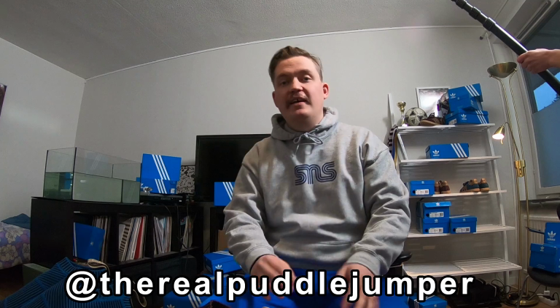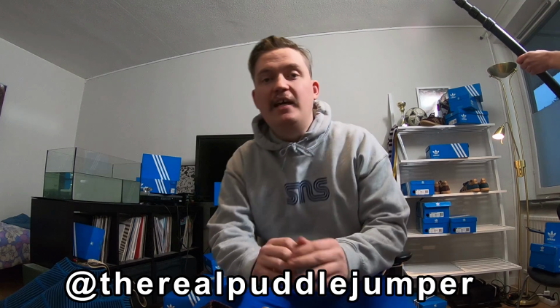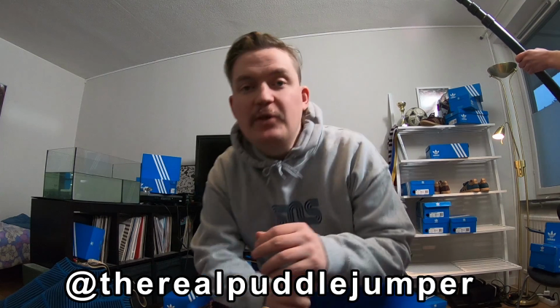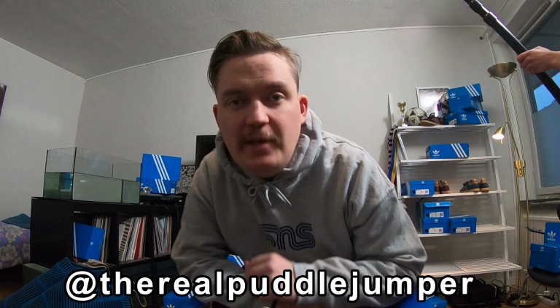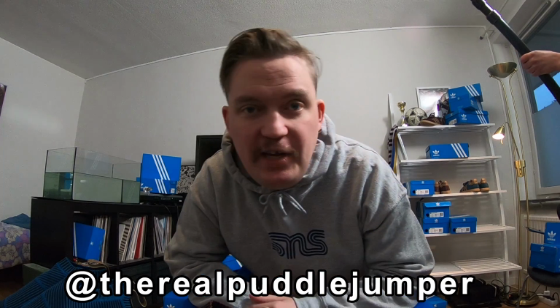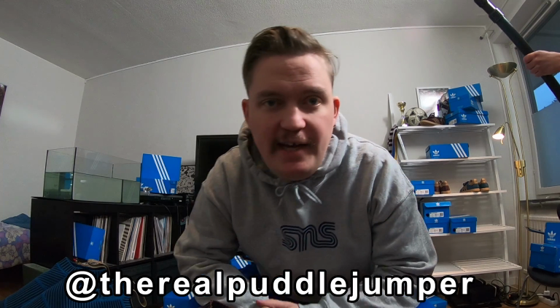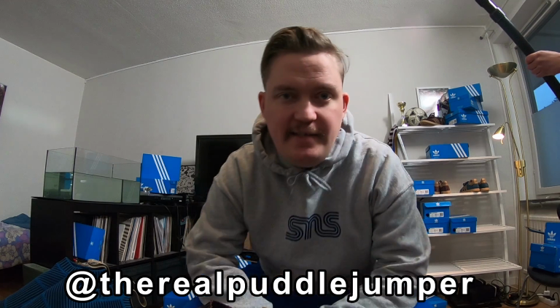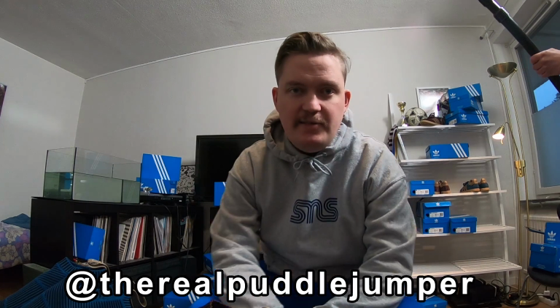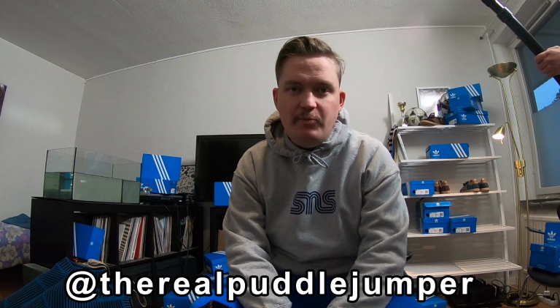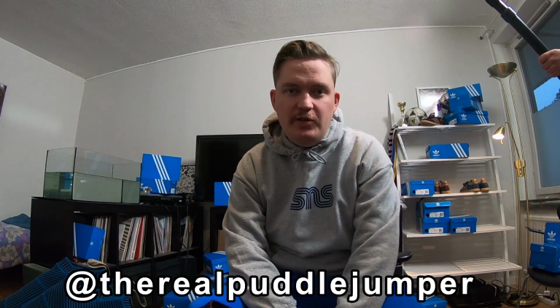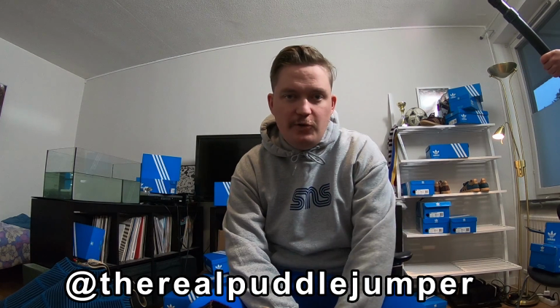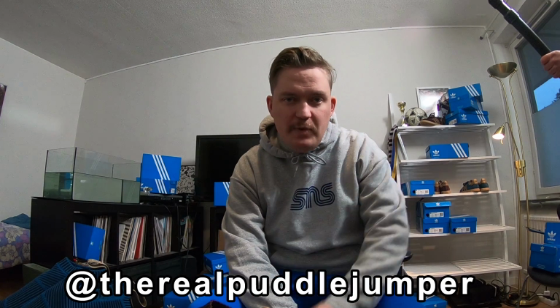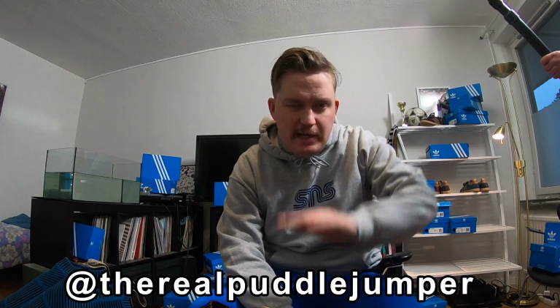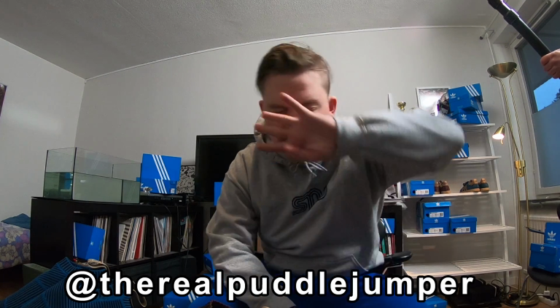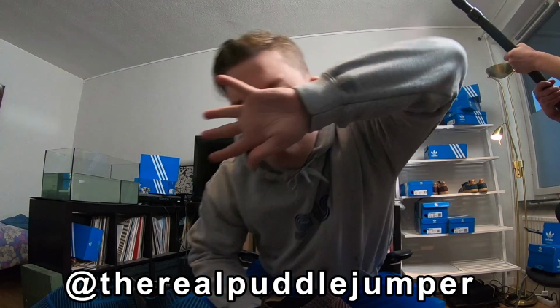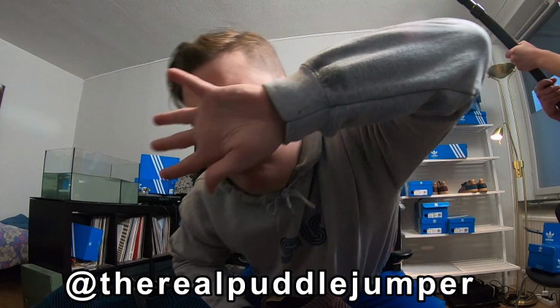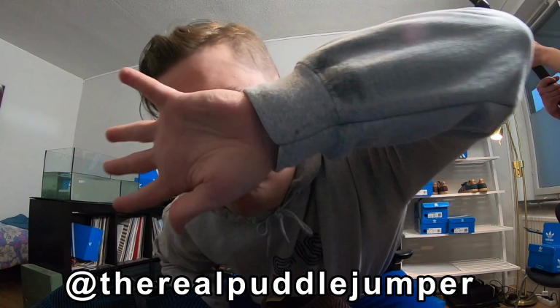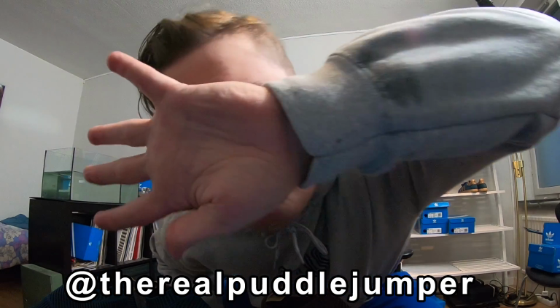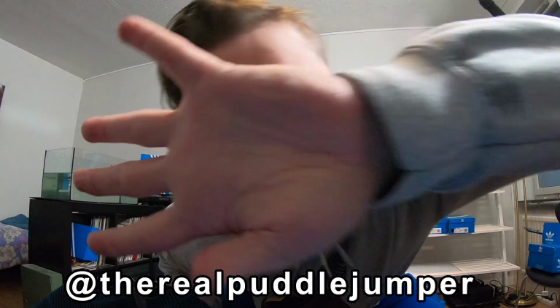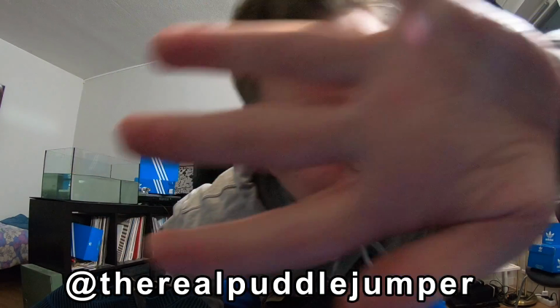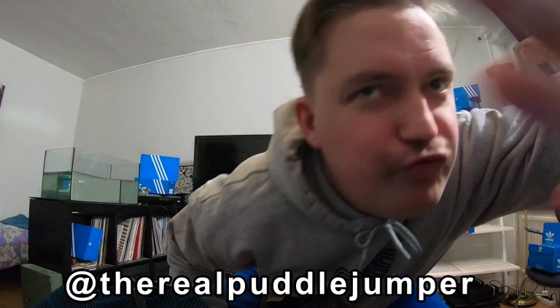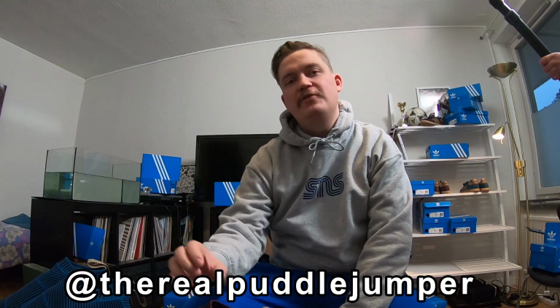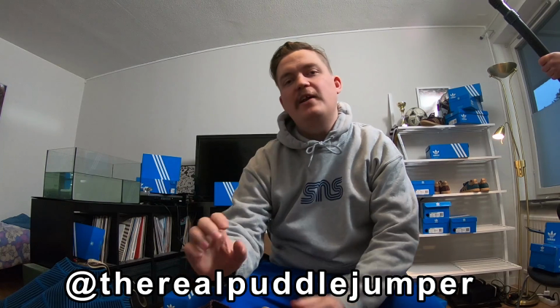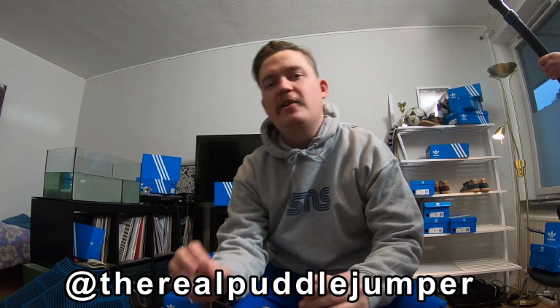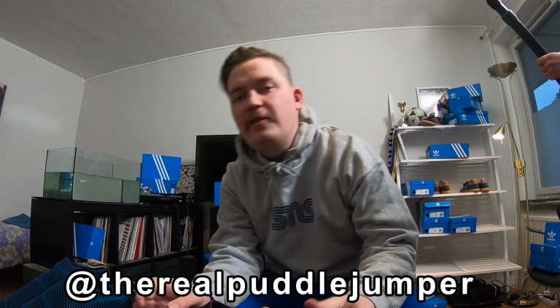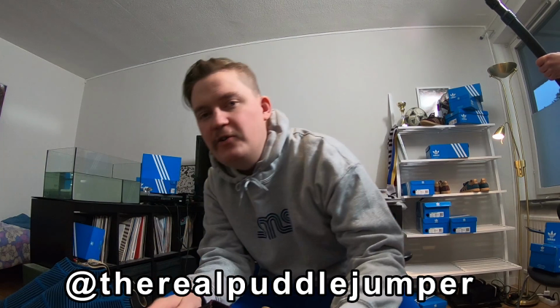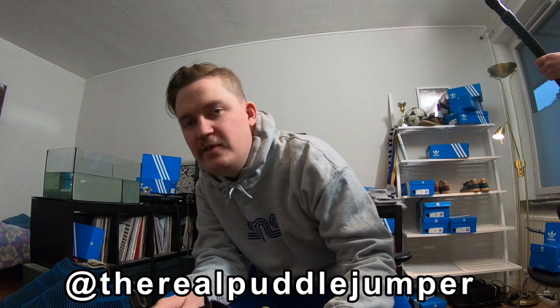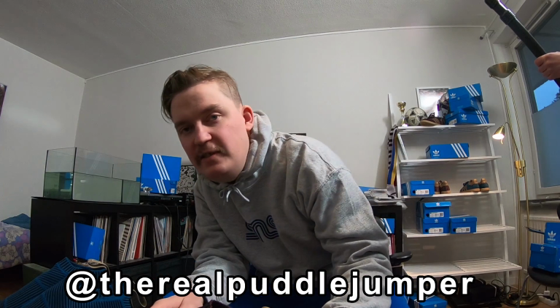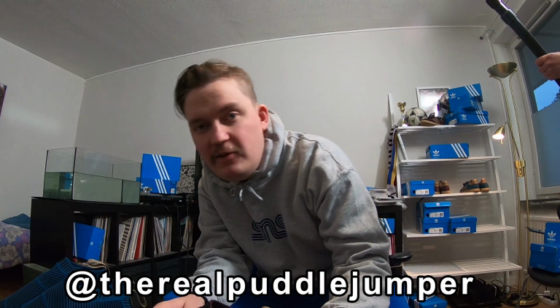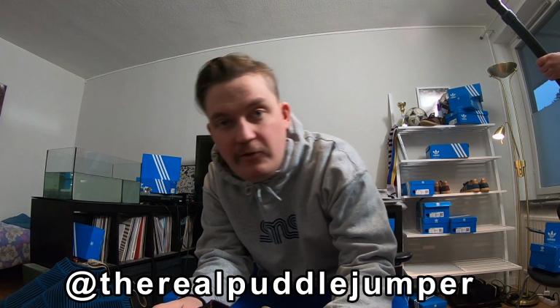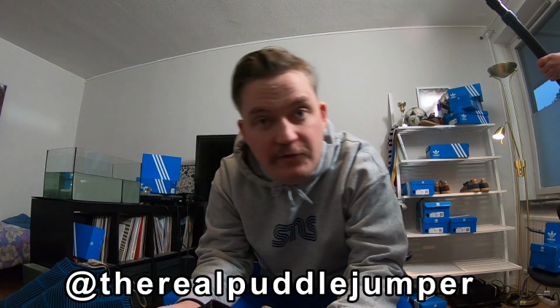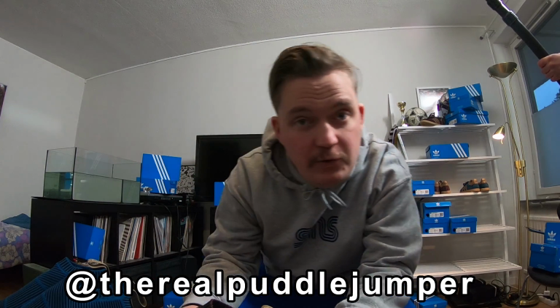Hey, what's up guys? It's your boy Thomas, back with yet another sneaker review.